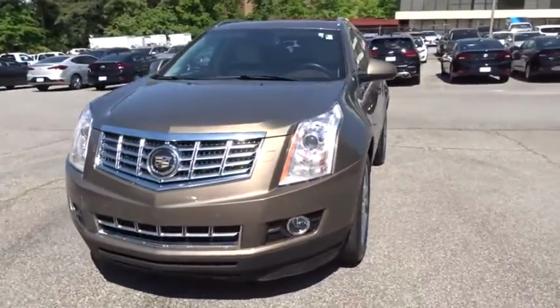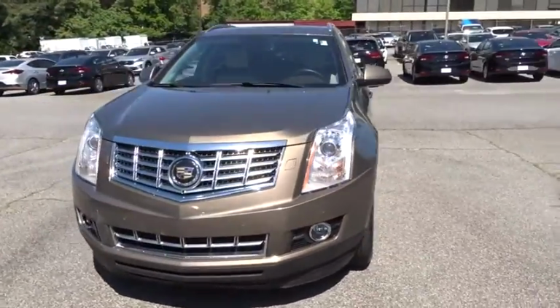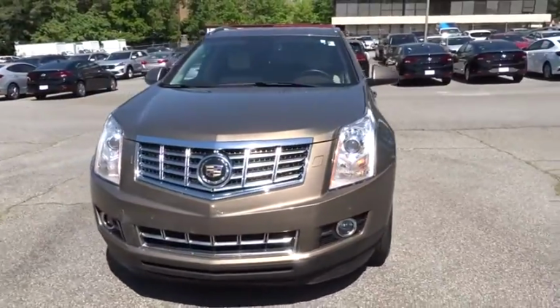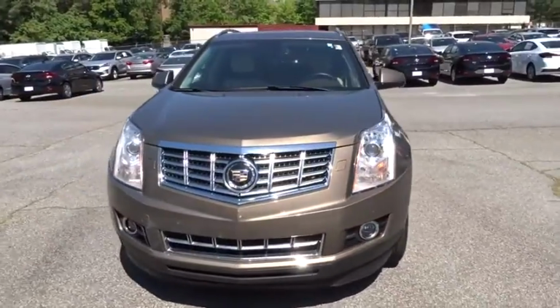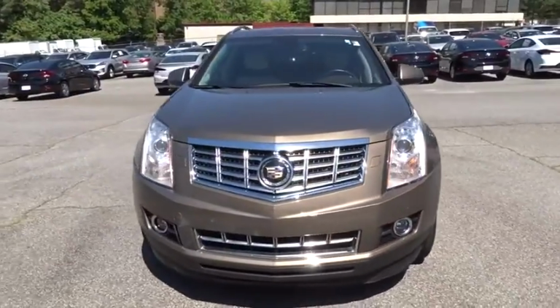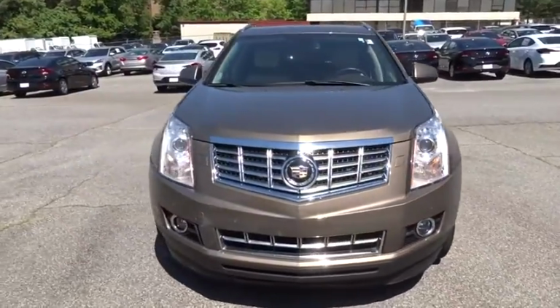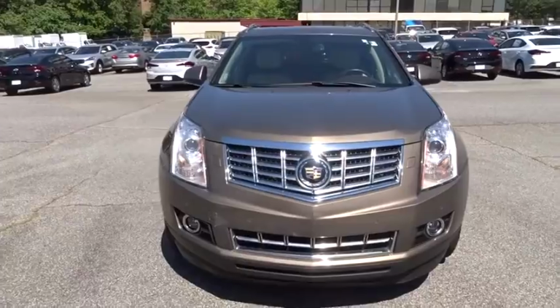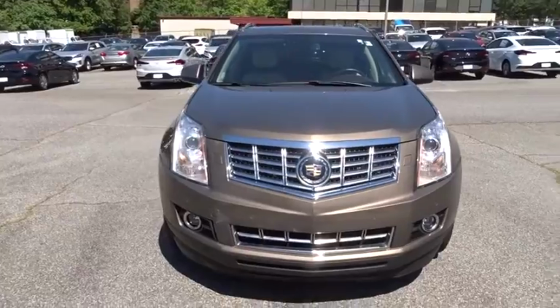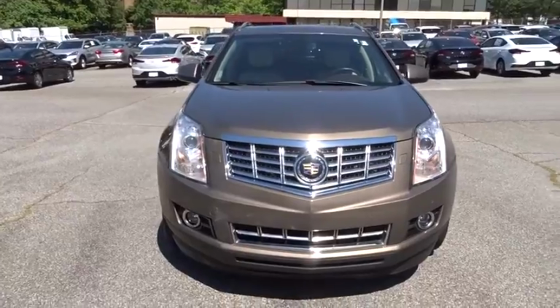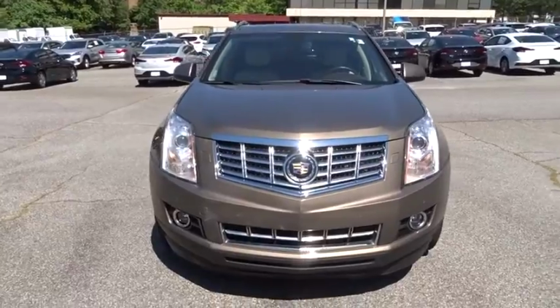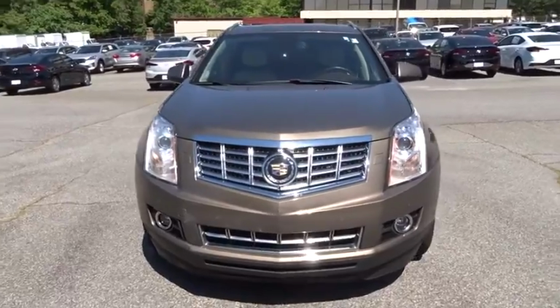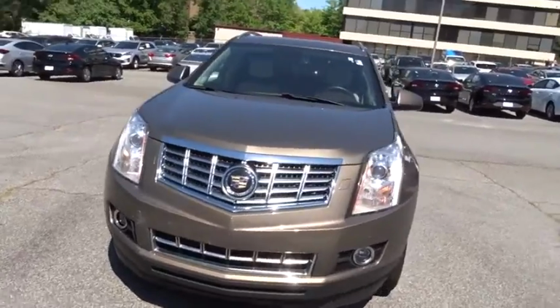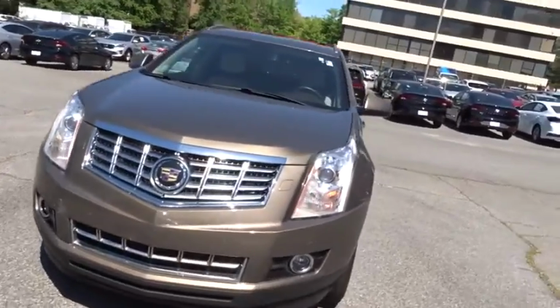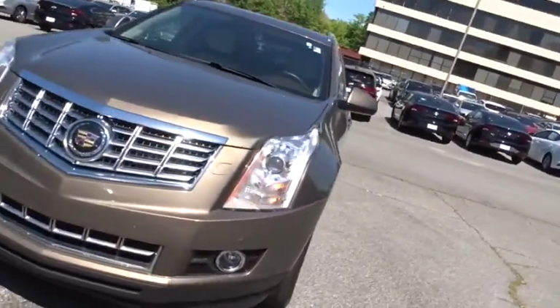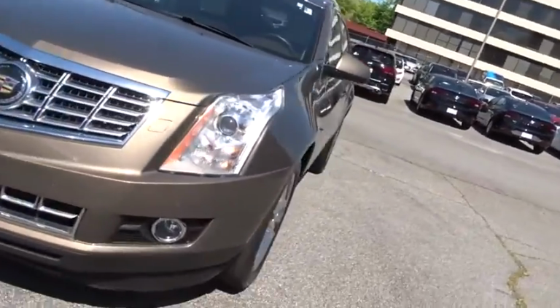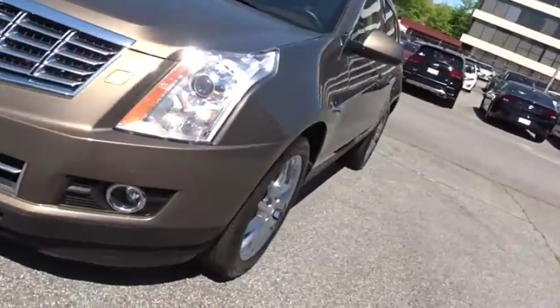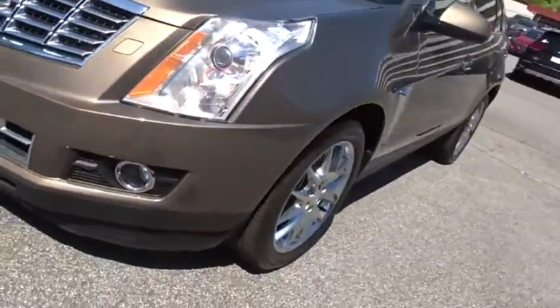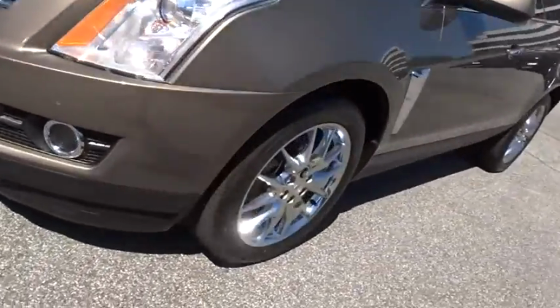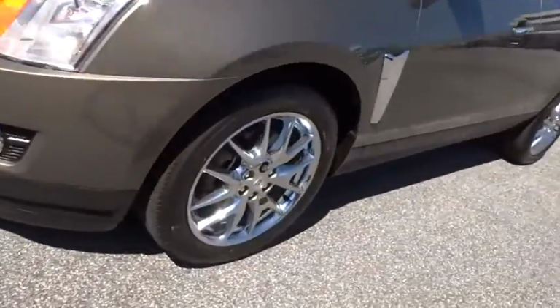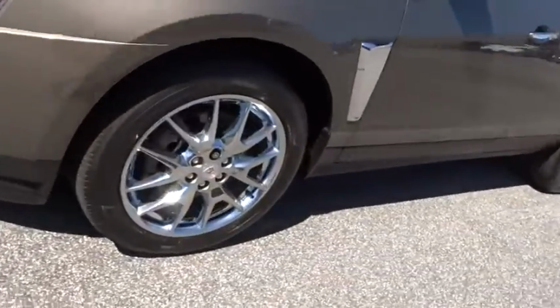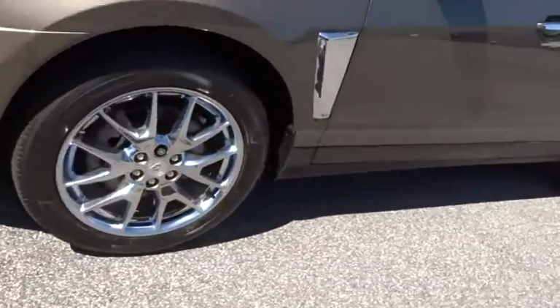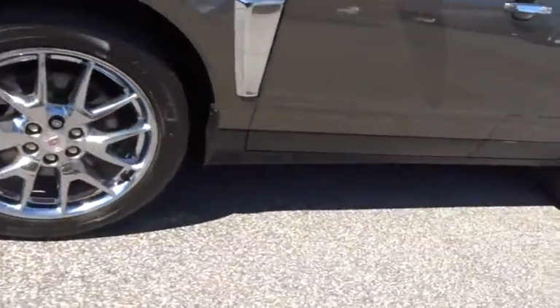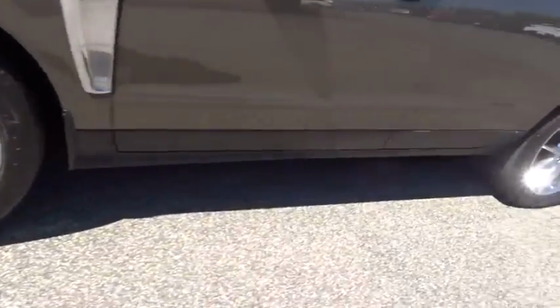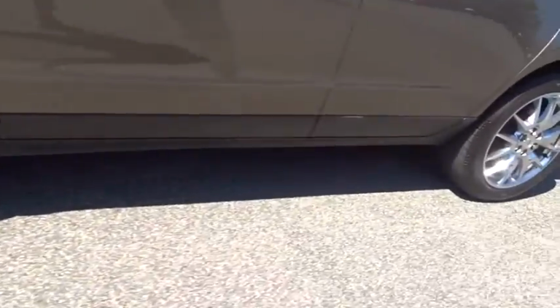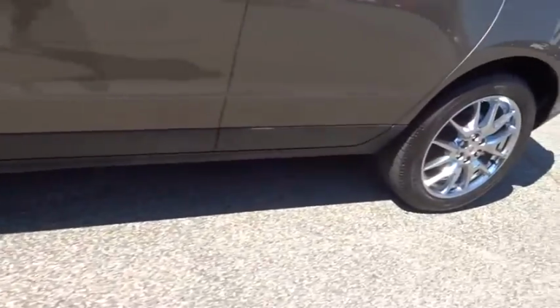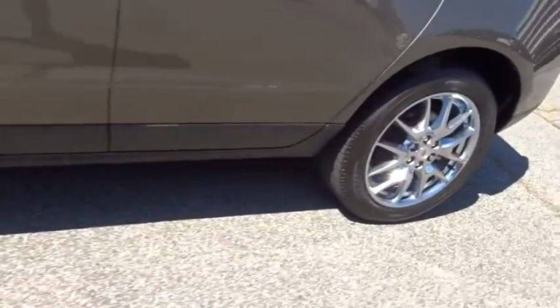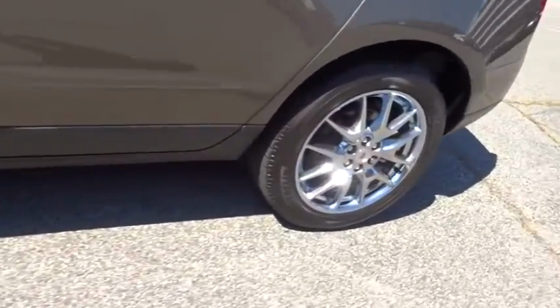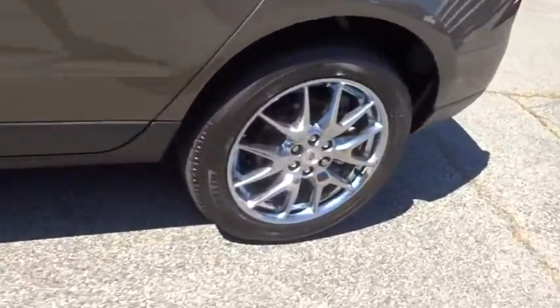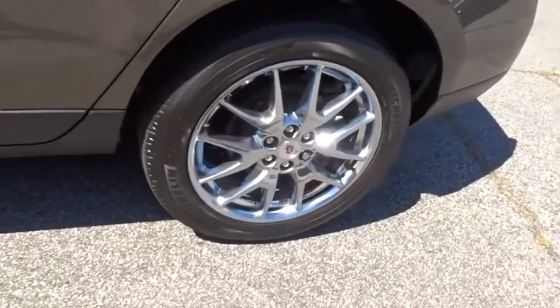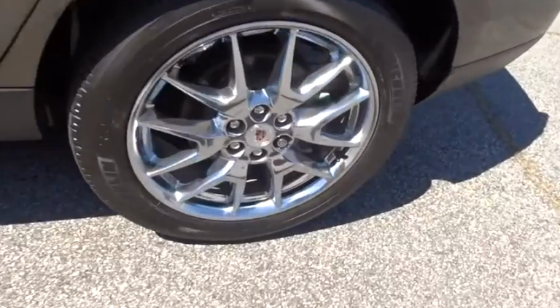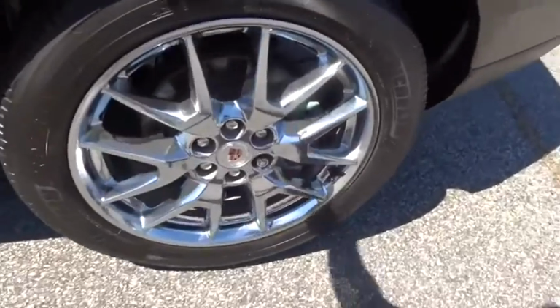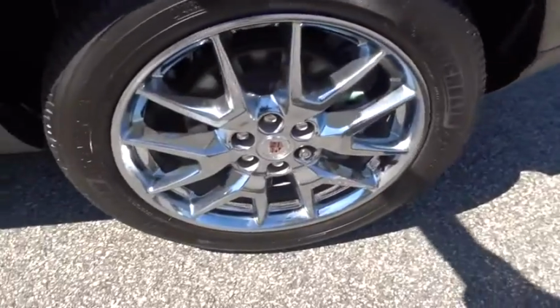And for technology lovers, the list of high-tech features is too long to list. This vehicle has less than 50,000 miles.